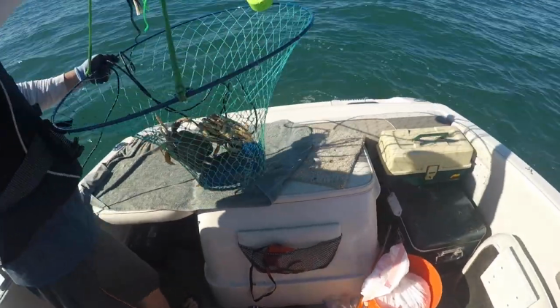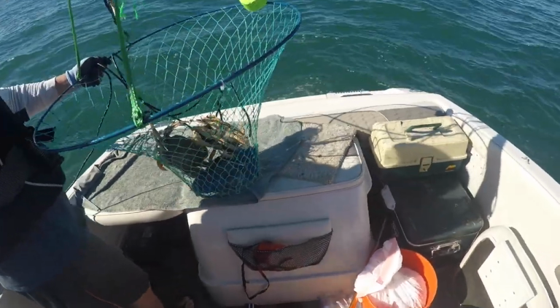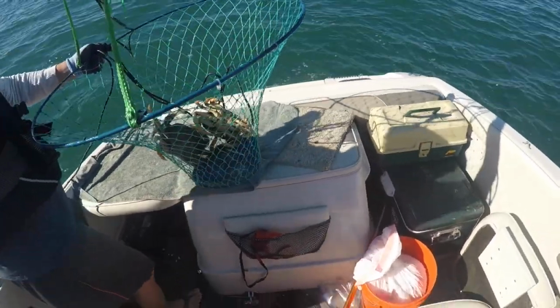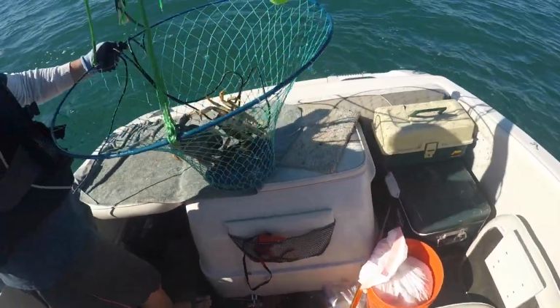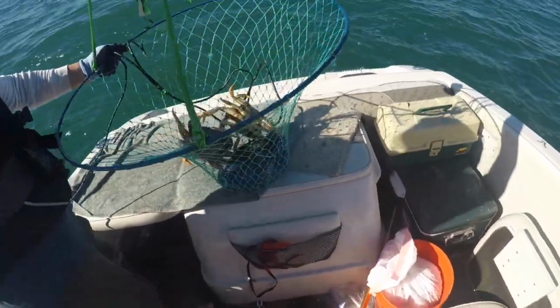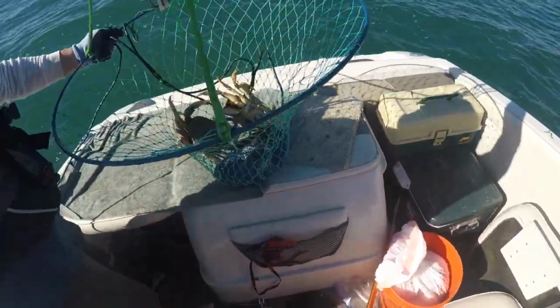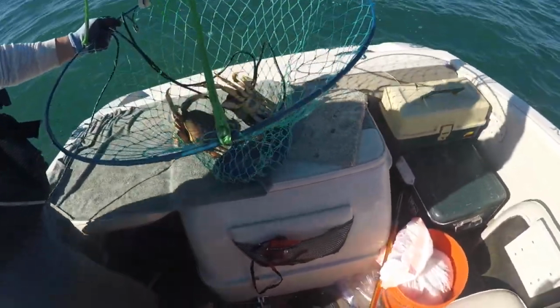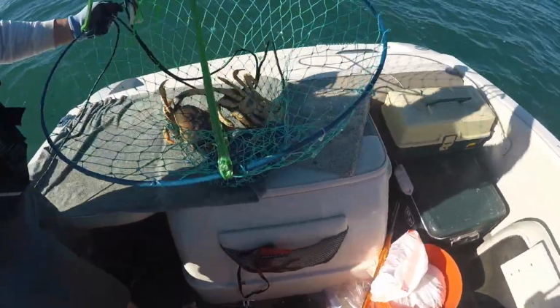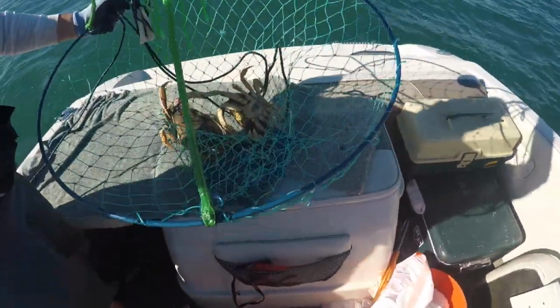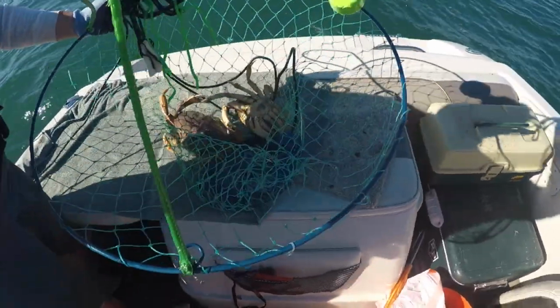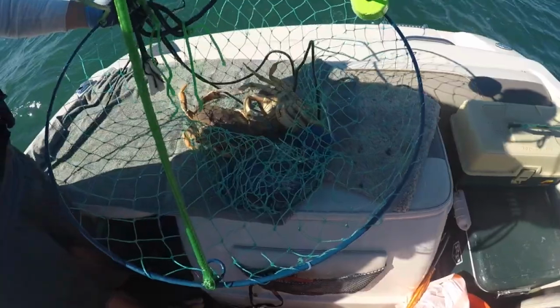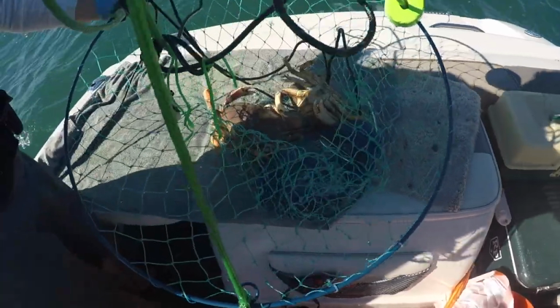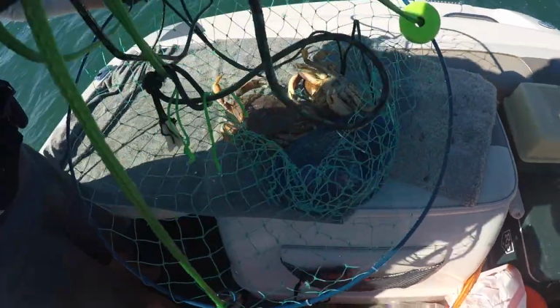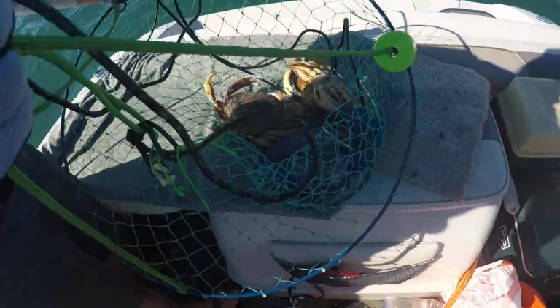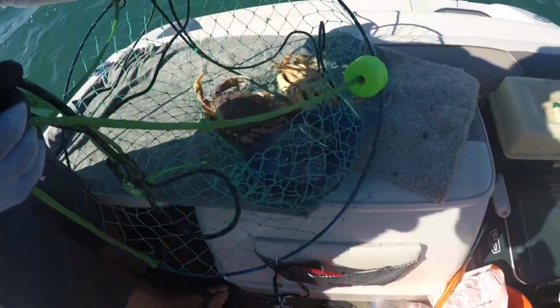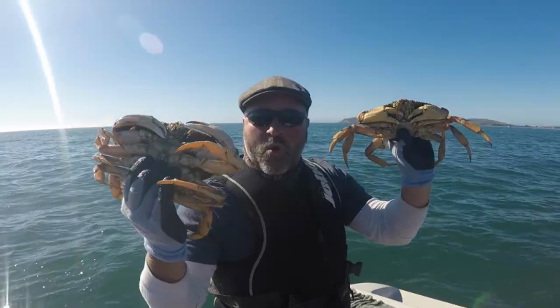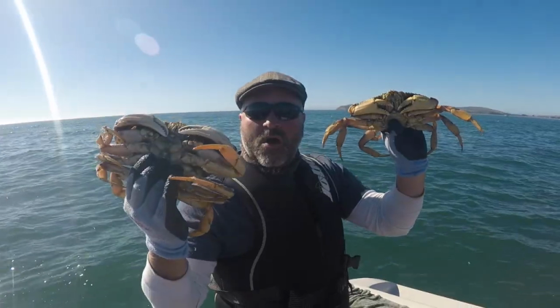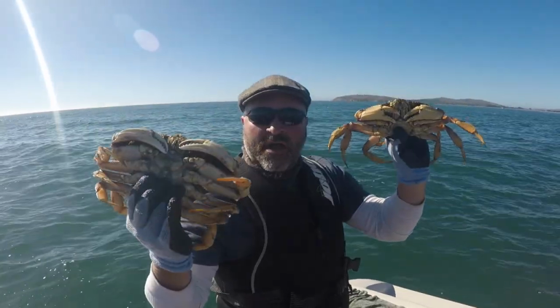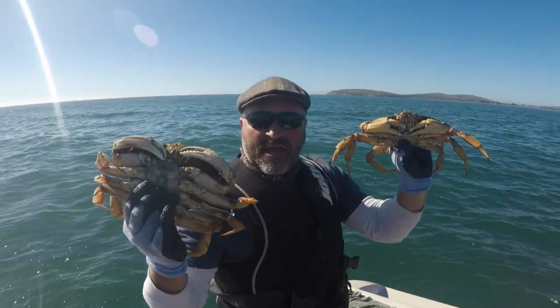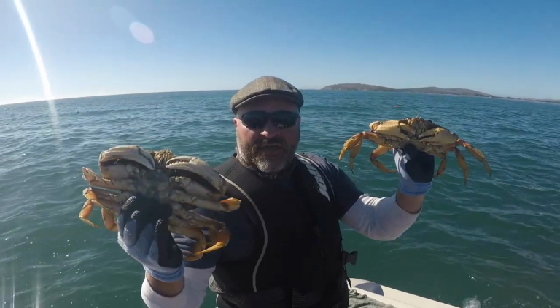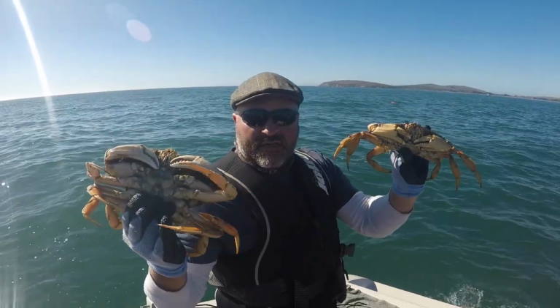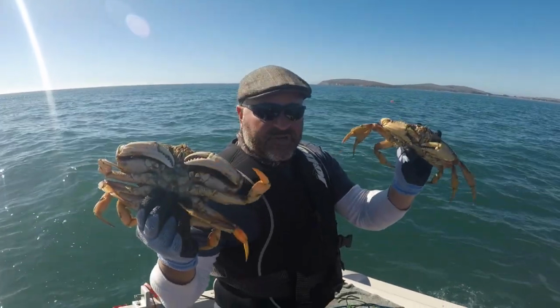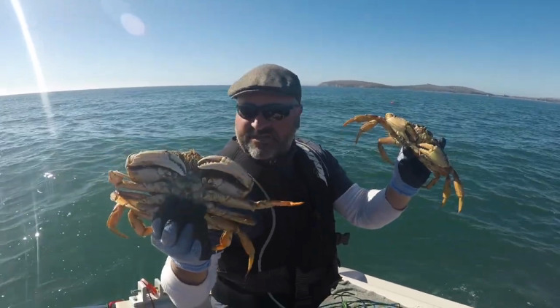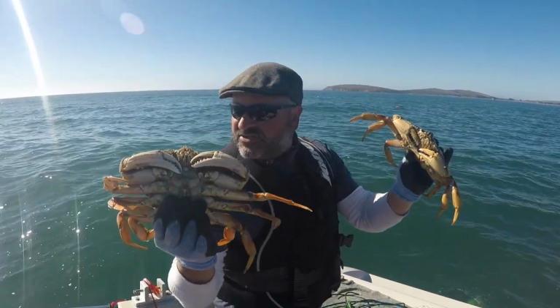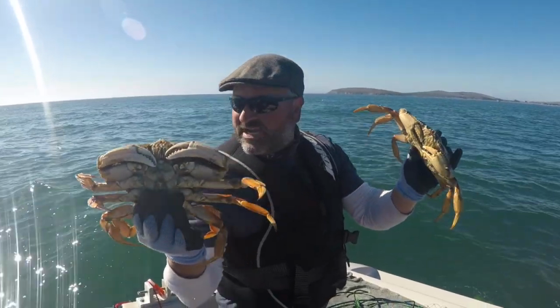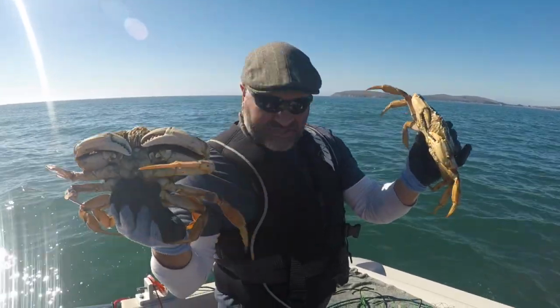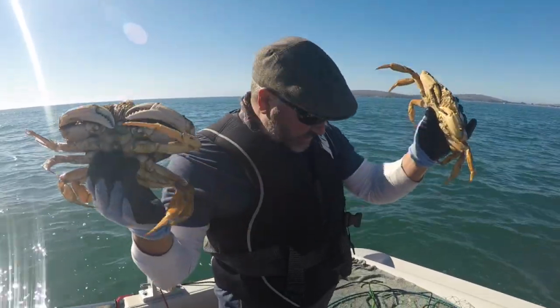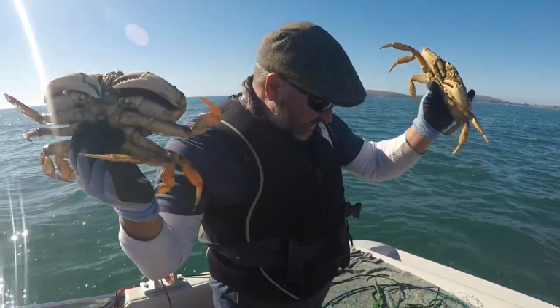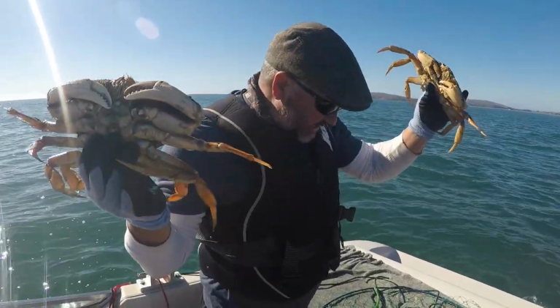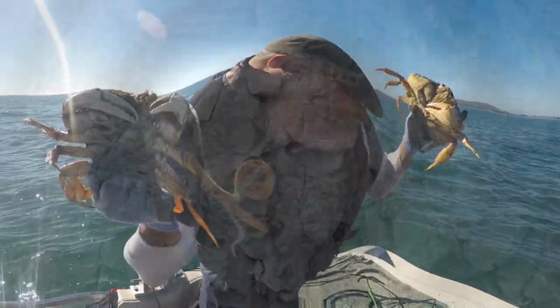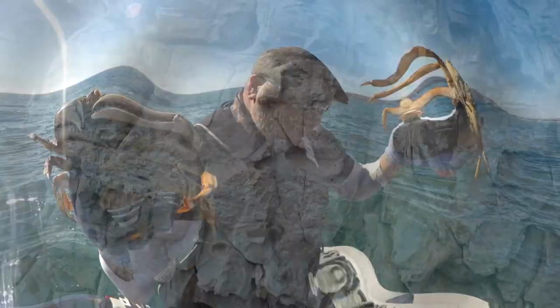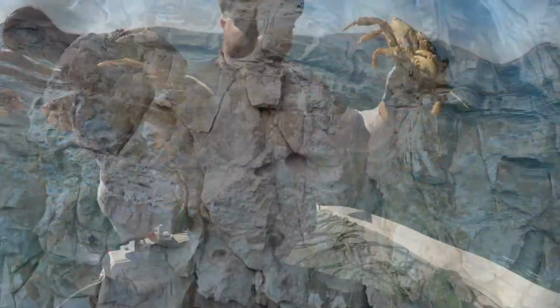Jumbos — two jumbo keepers. Tell me what you got. We got two dungies in the round pot.